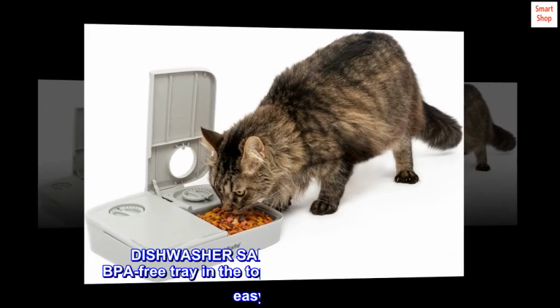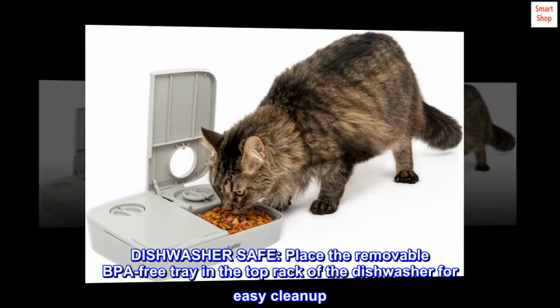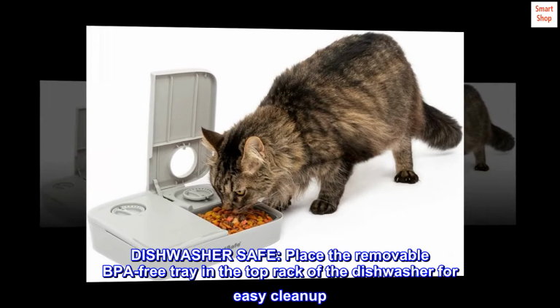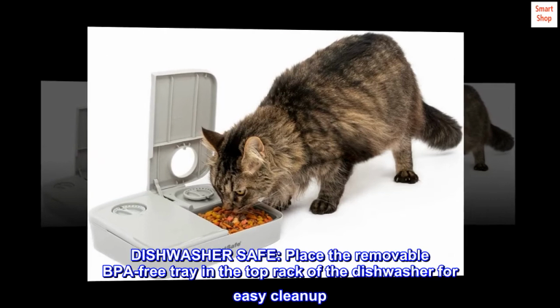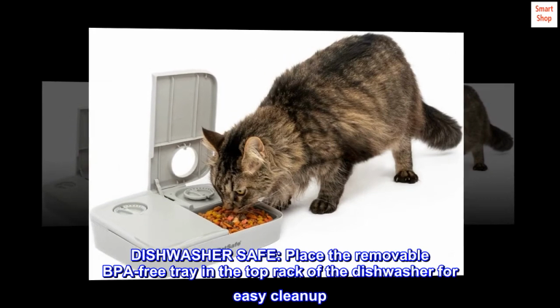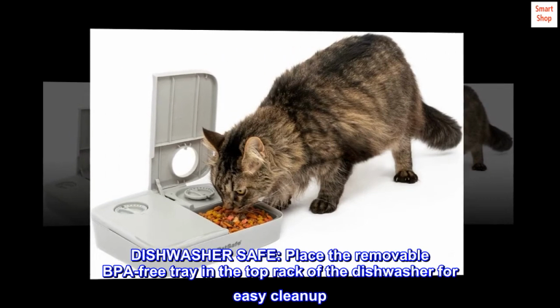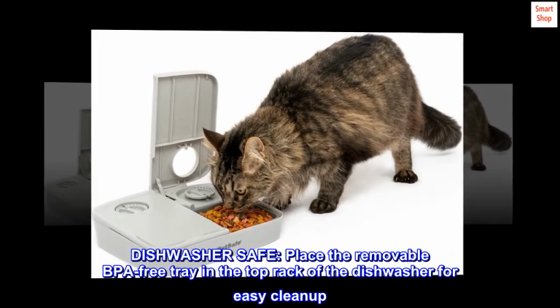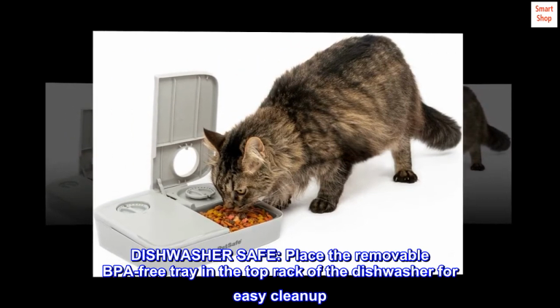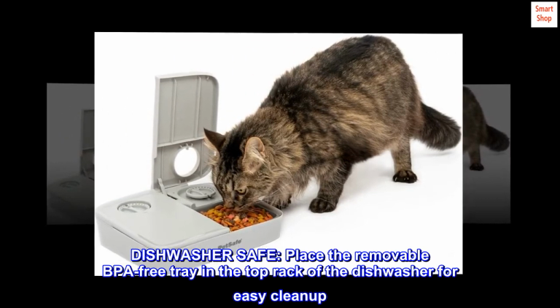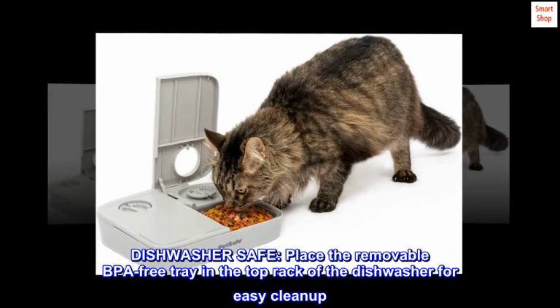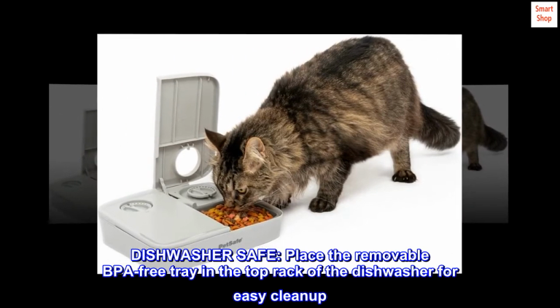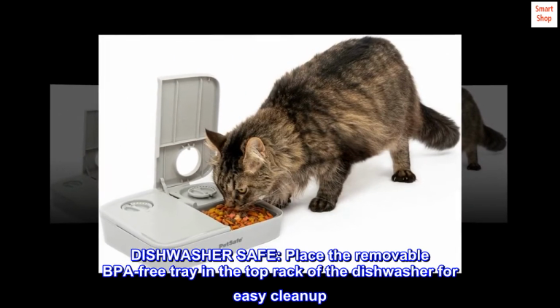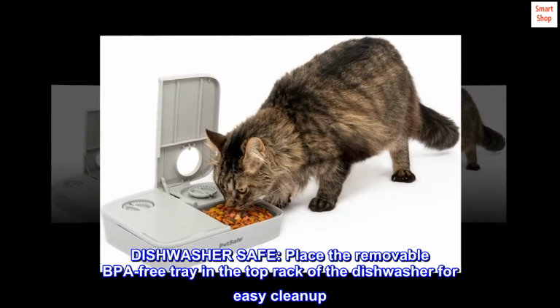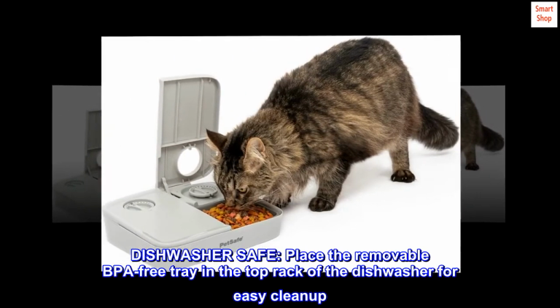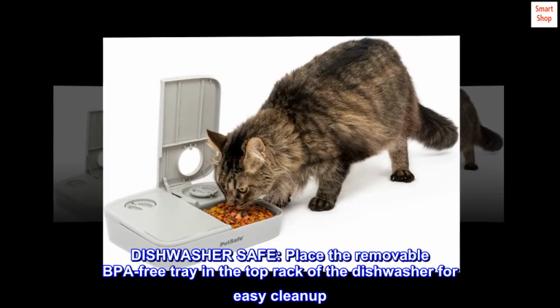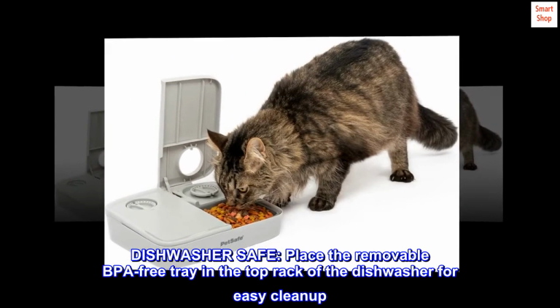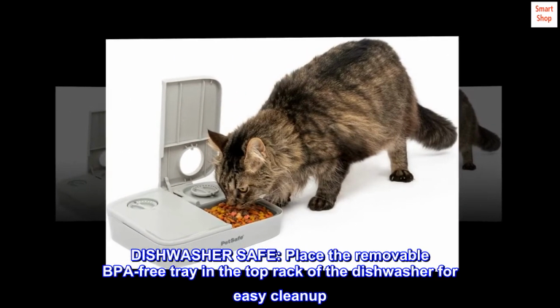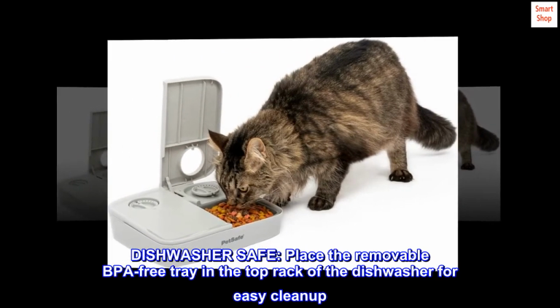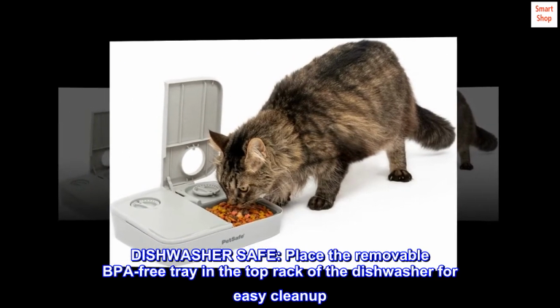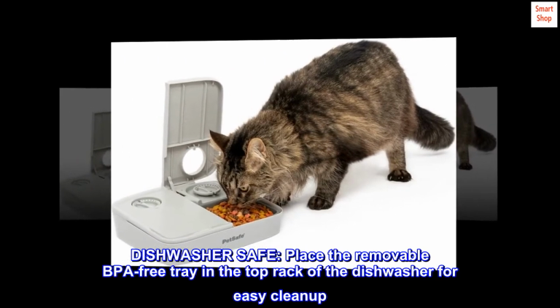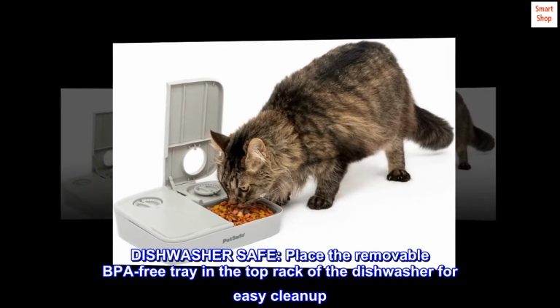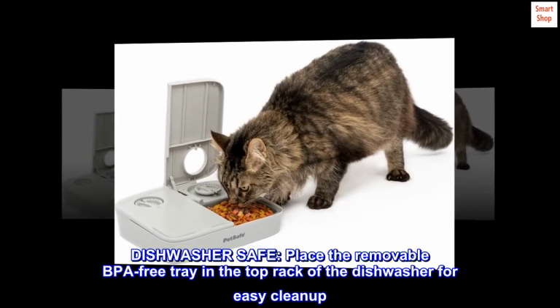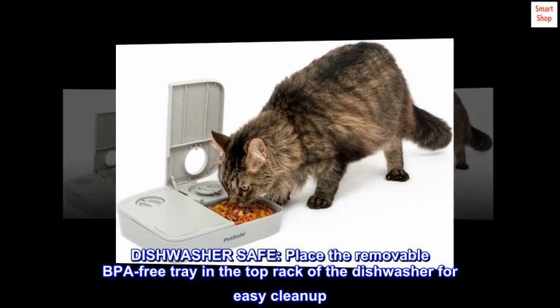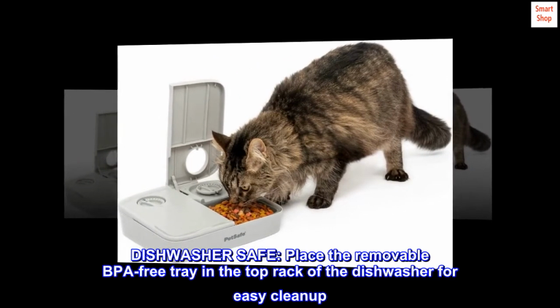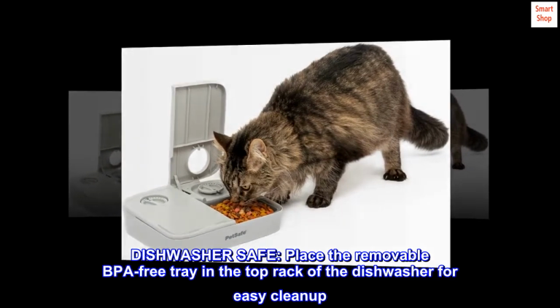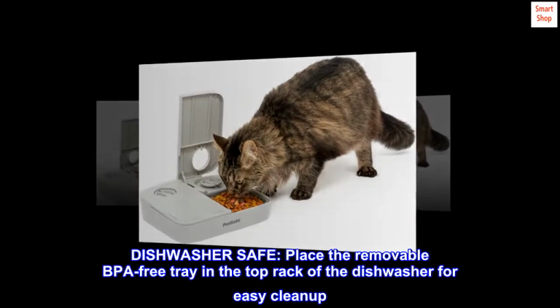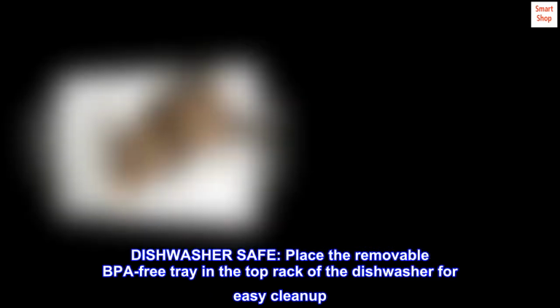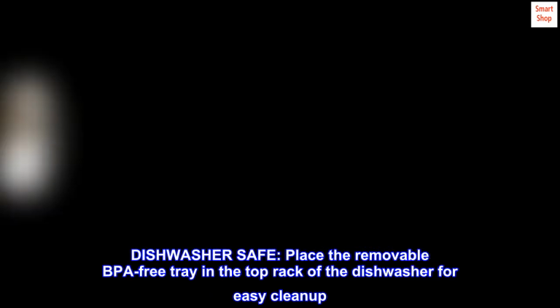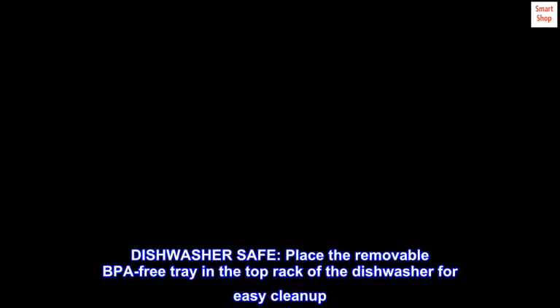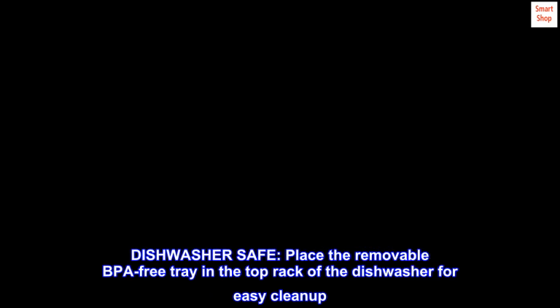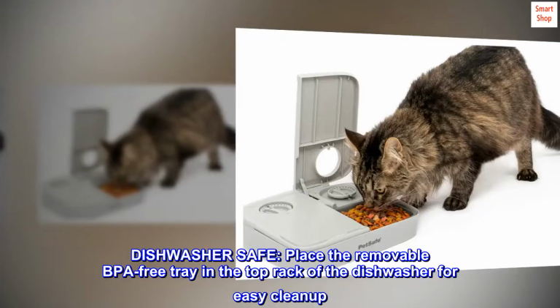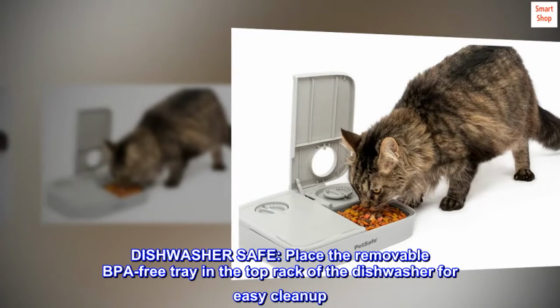Dishwasher safe. Place the removable BPA-free tray in the top rack of the dishwasher for easy cleanup.